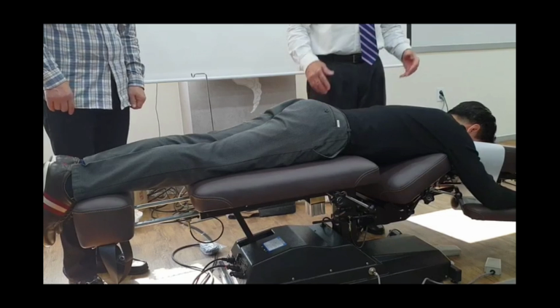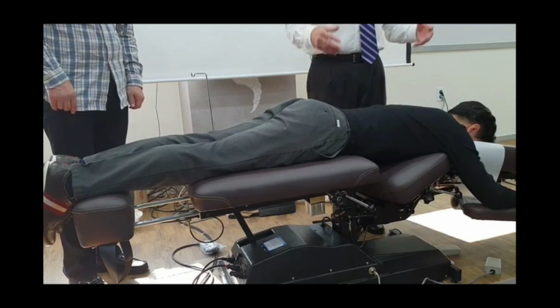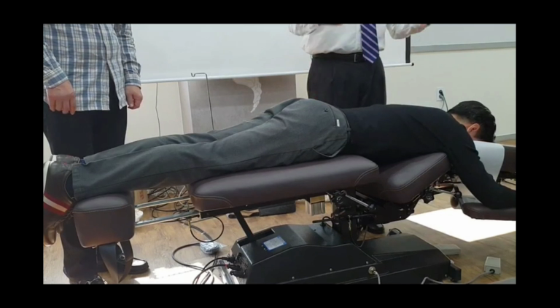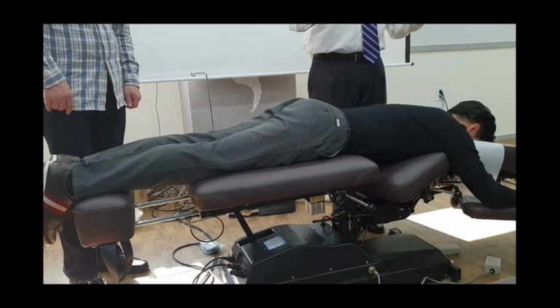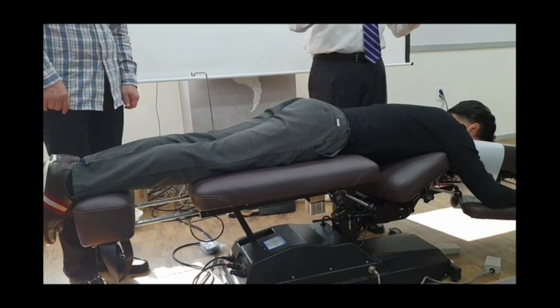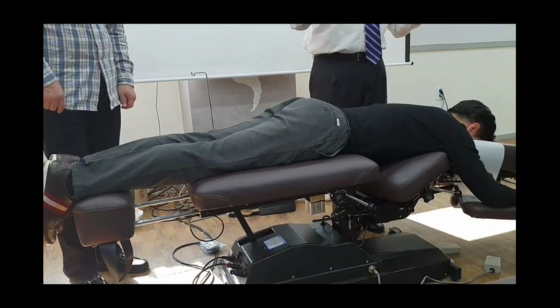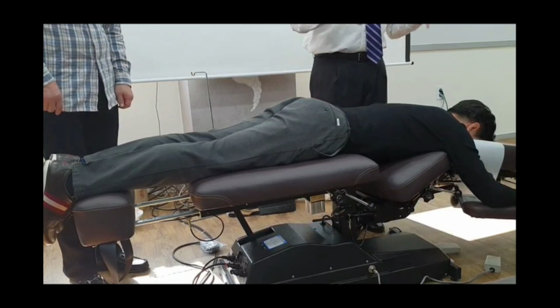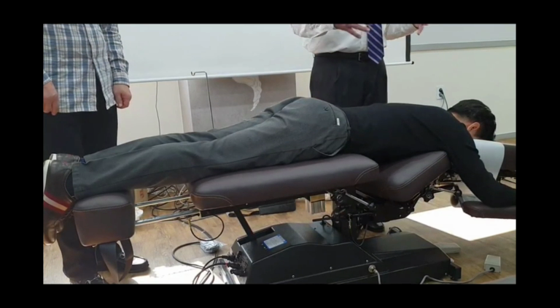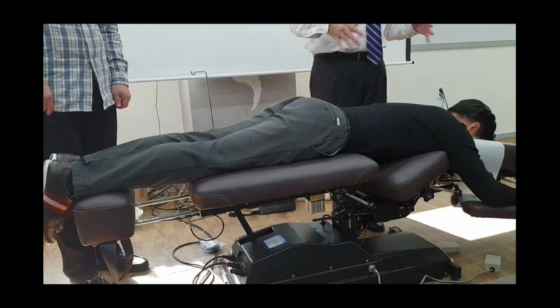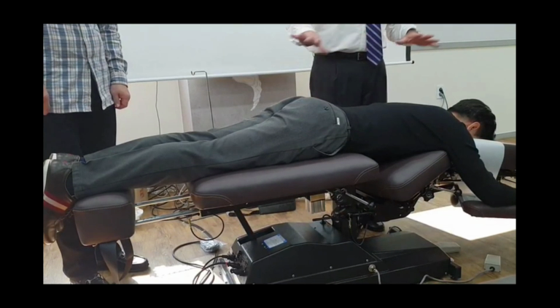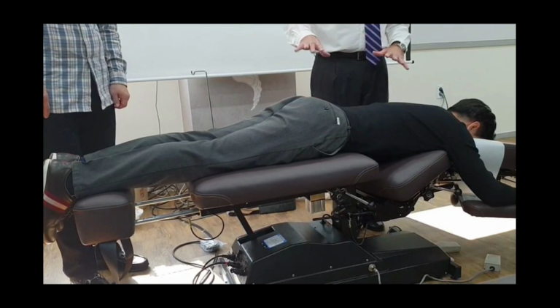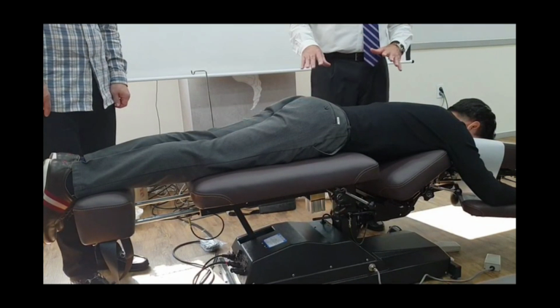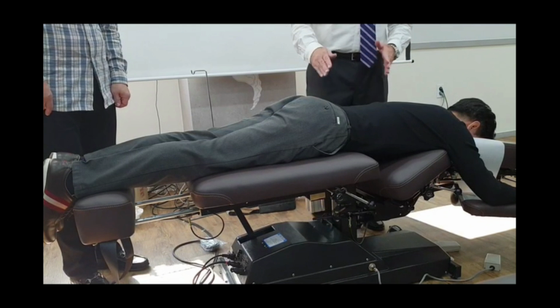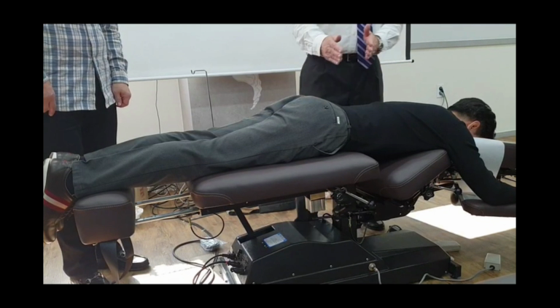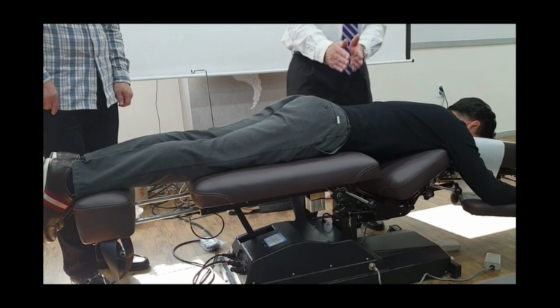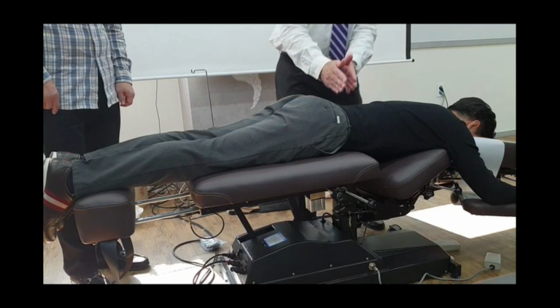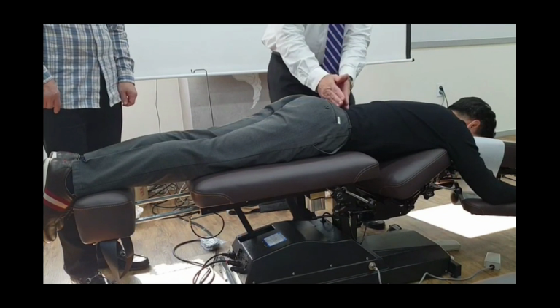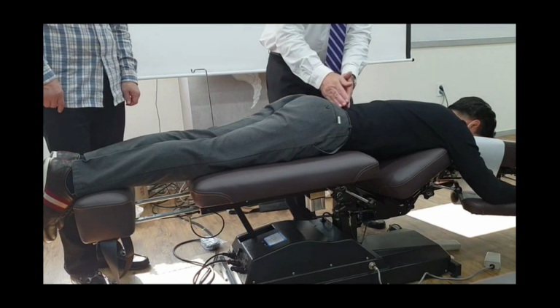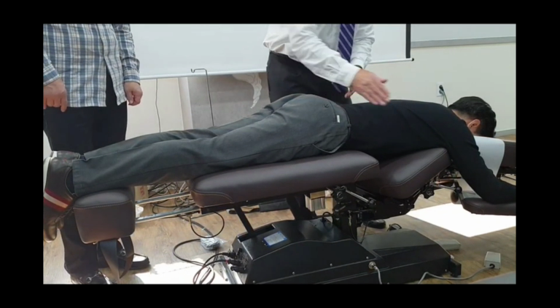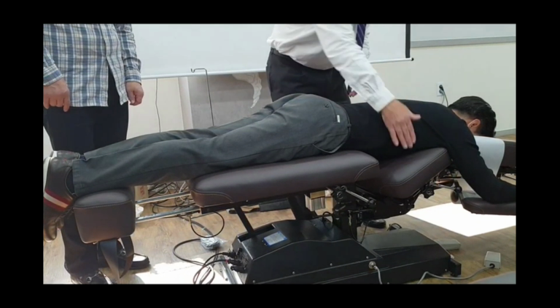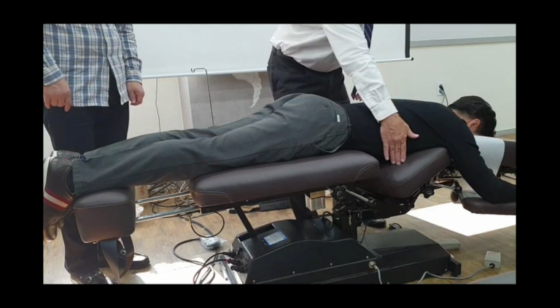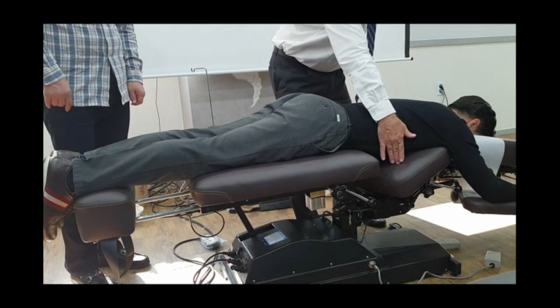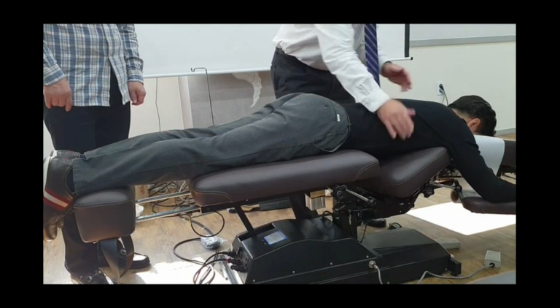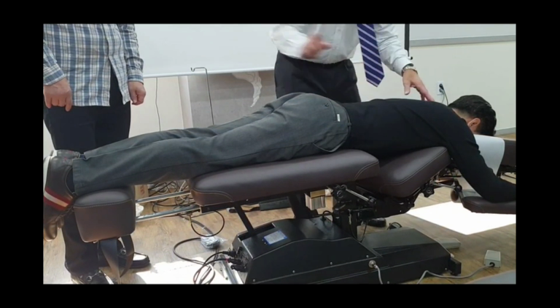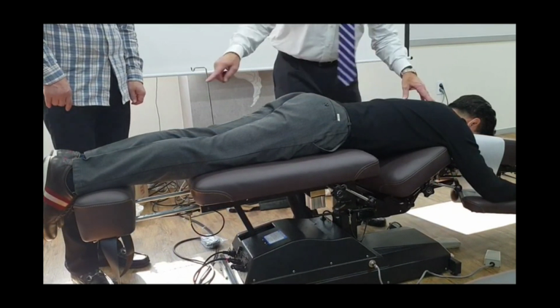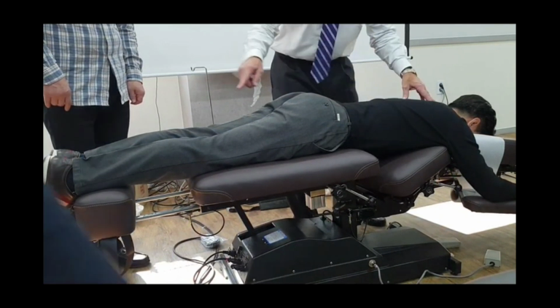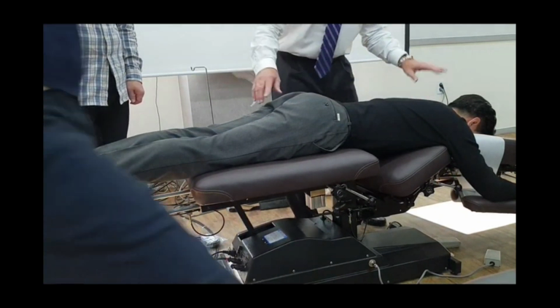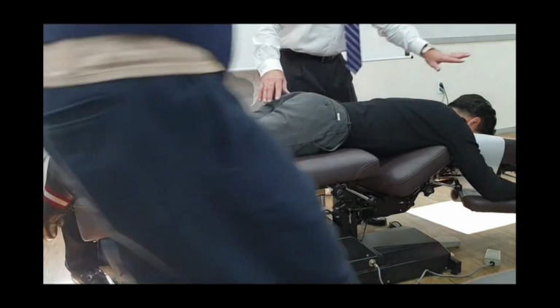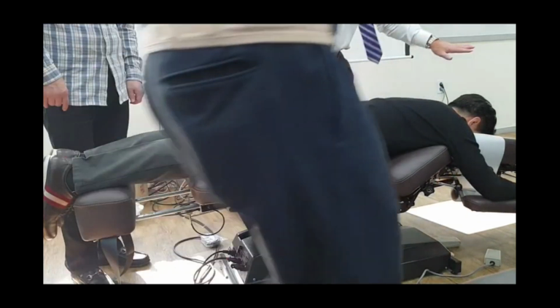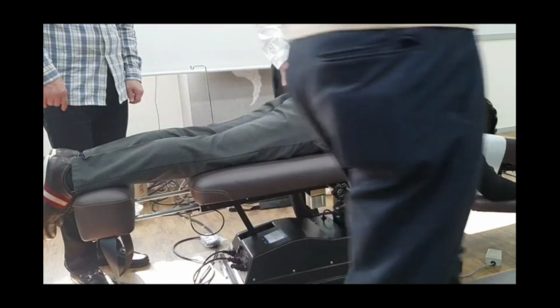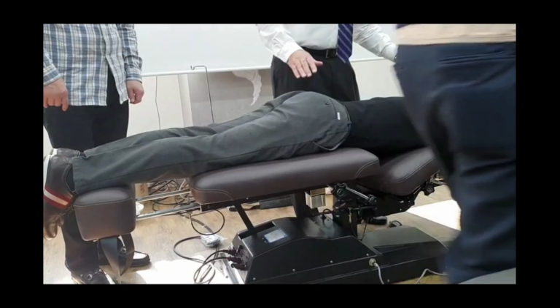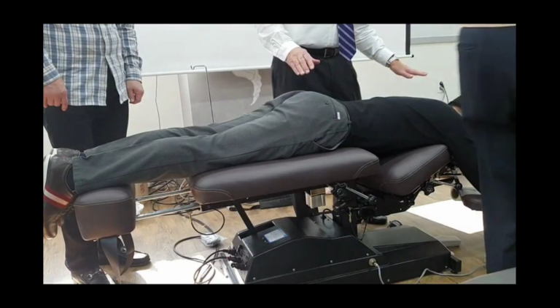So when you work on somebody here, this is what you're going to do. You're going to set them up here, drop this down, do the feet, not the hands.